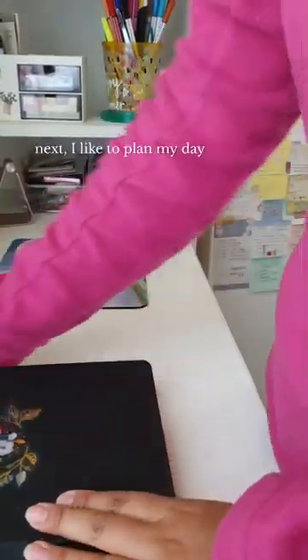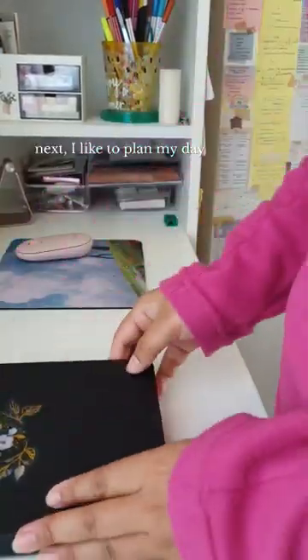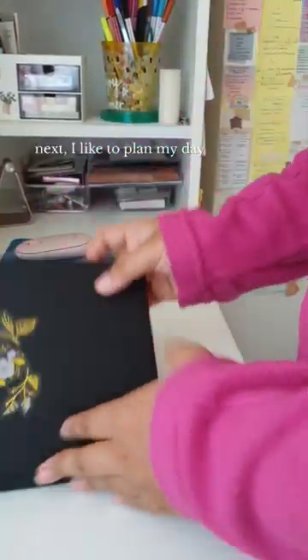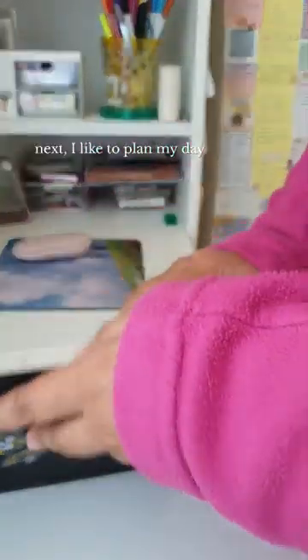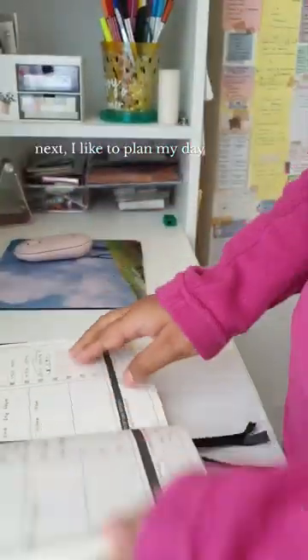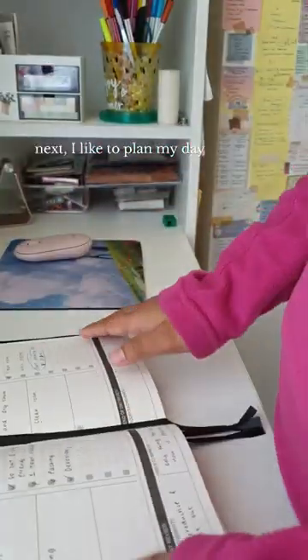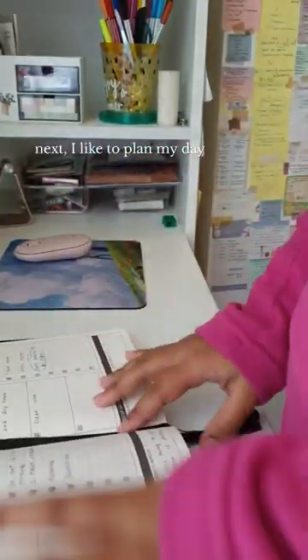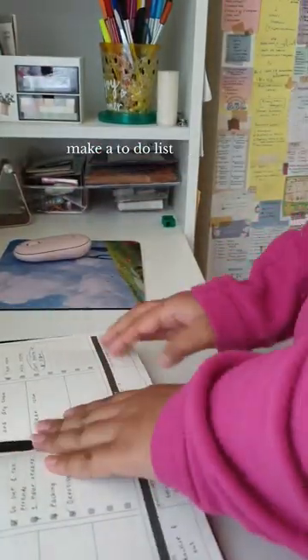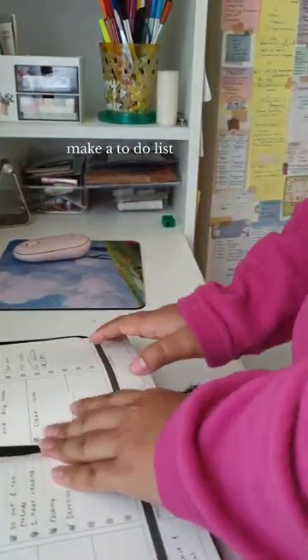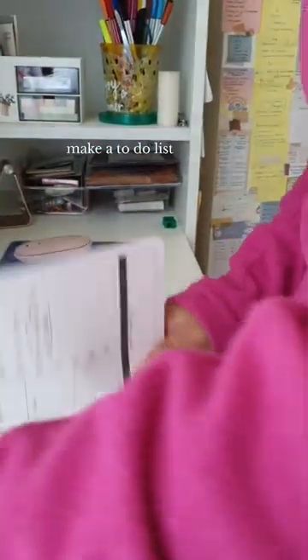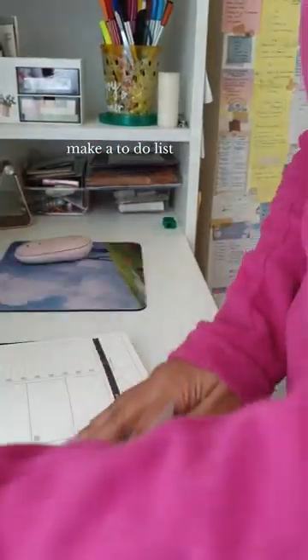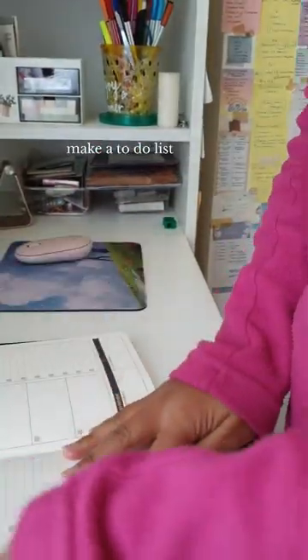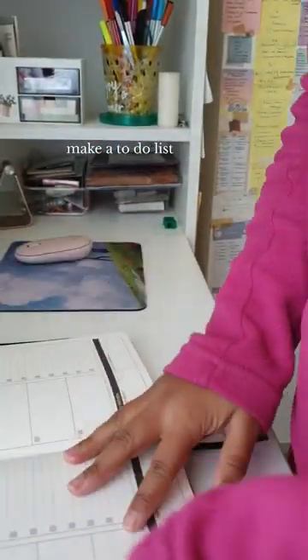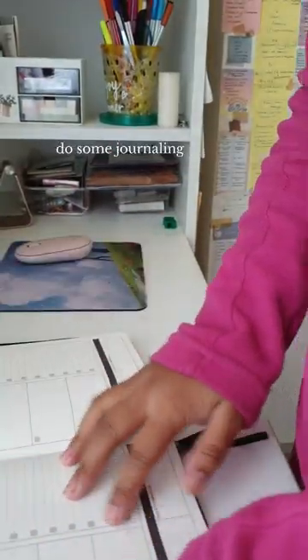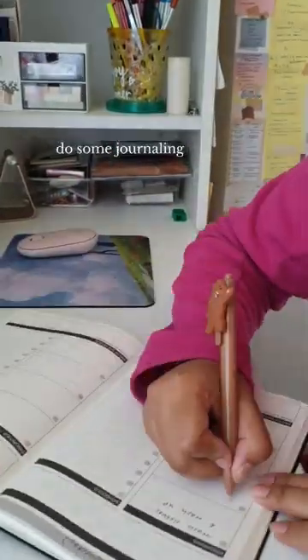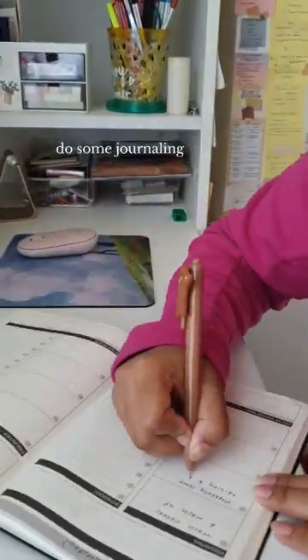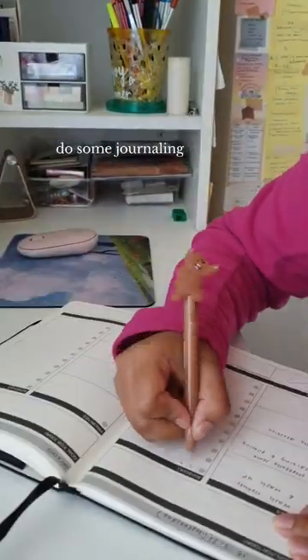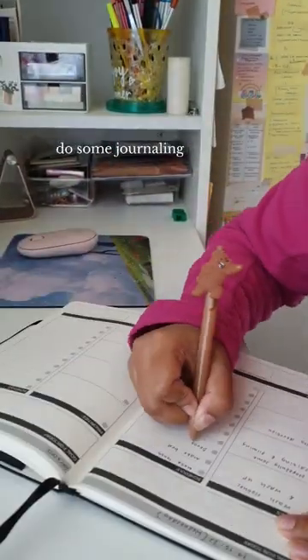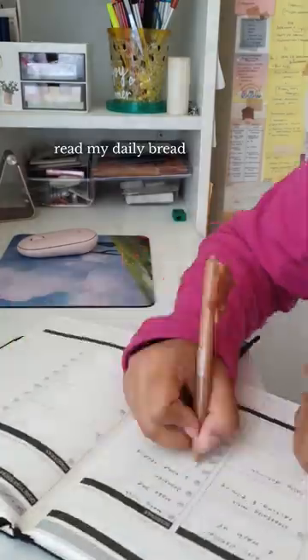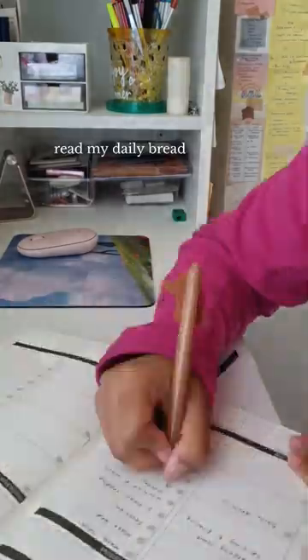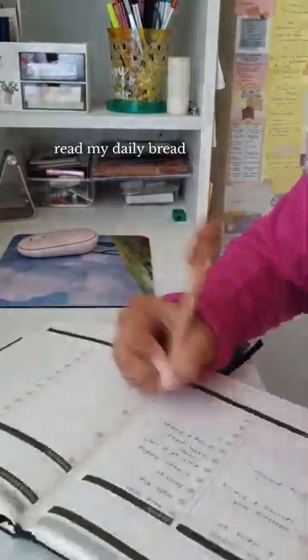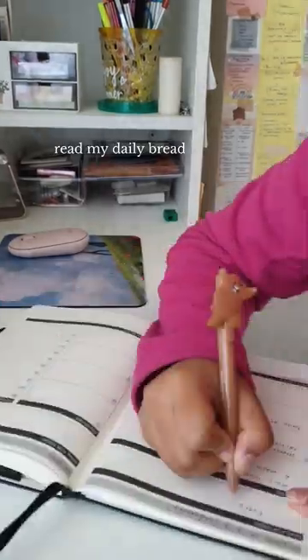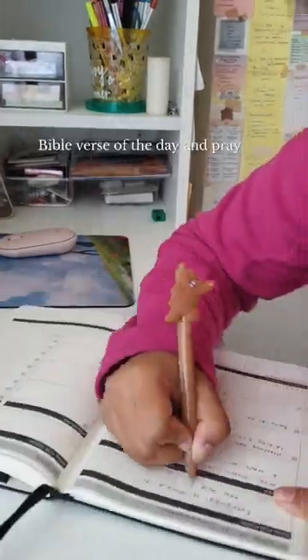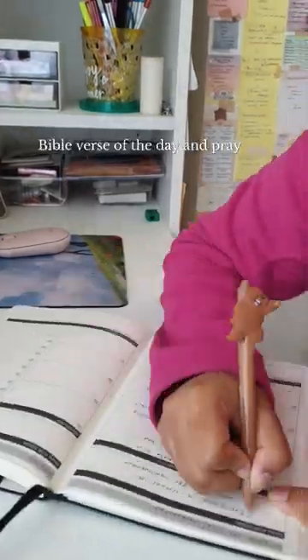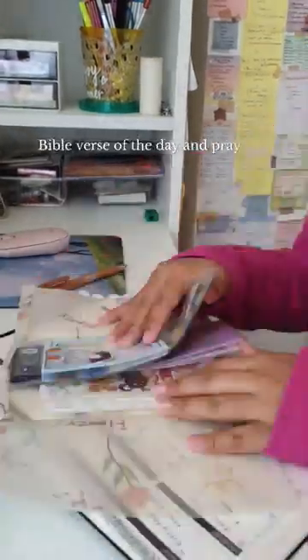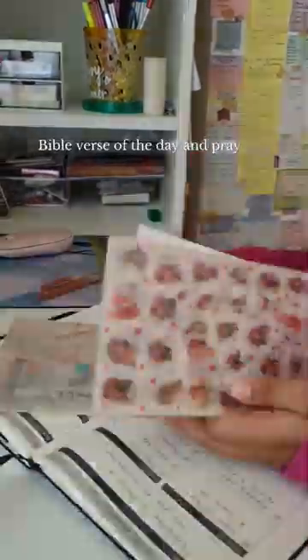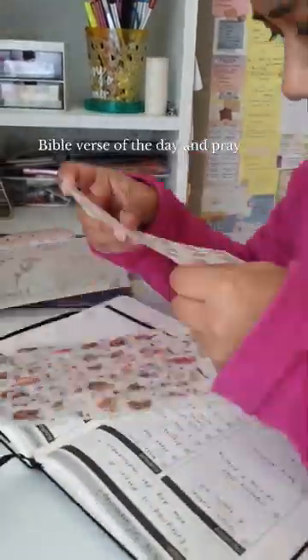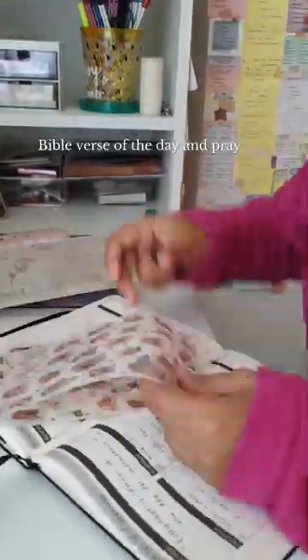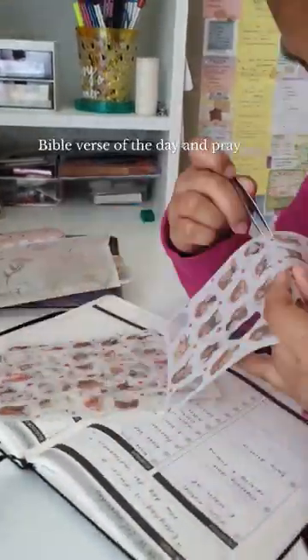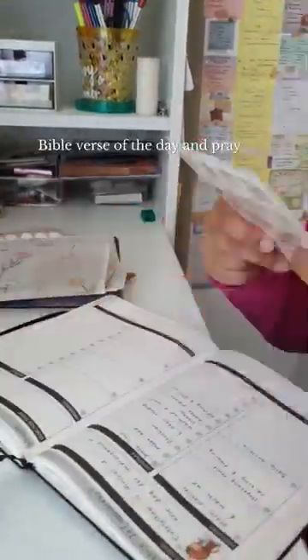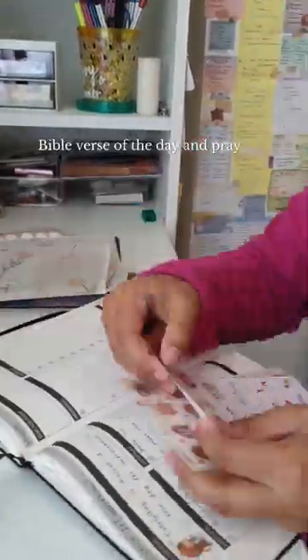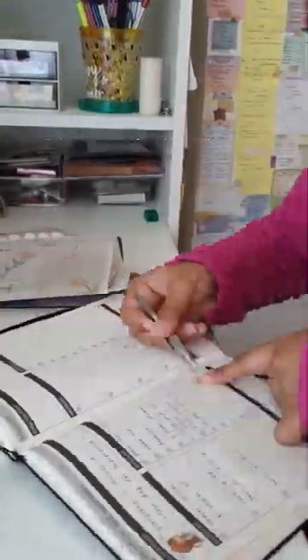Next, I like to plan my day, make a to-do list, do some journaling, read my daily bread, Bible verse of the day, and pray.